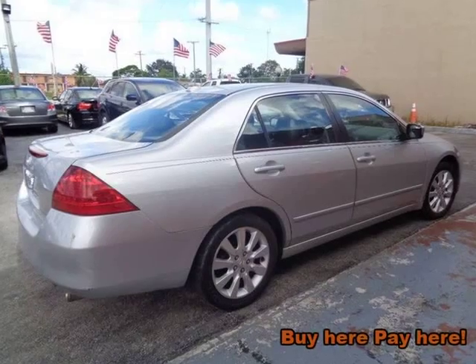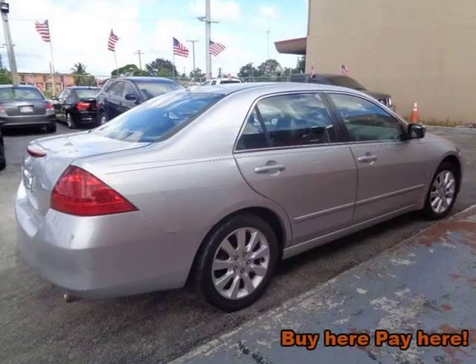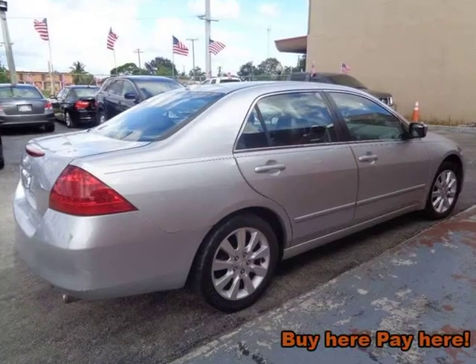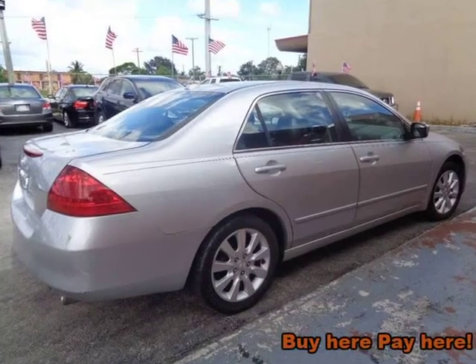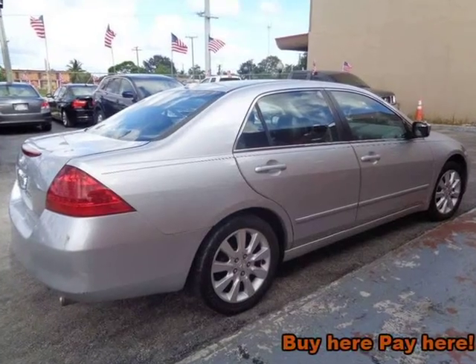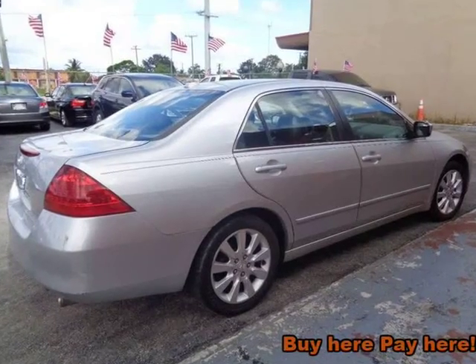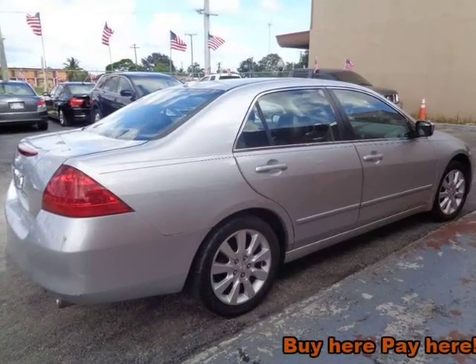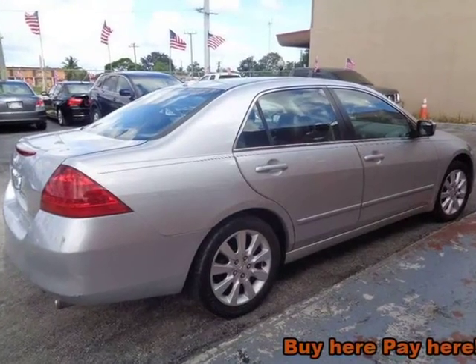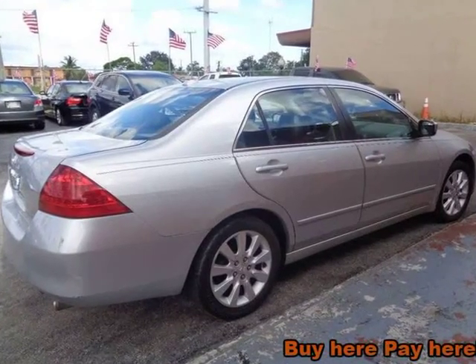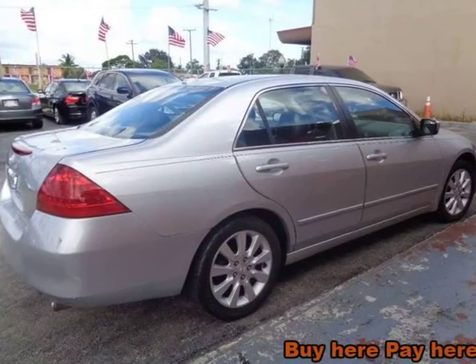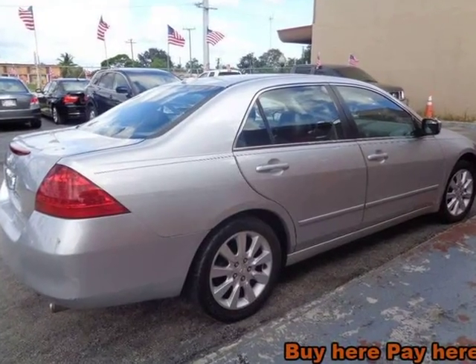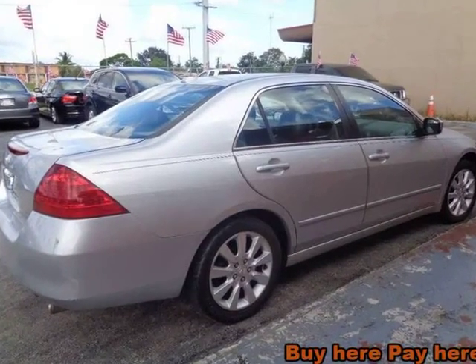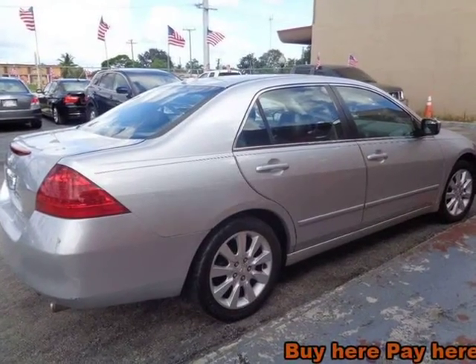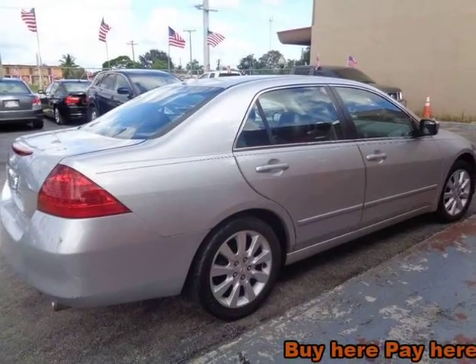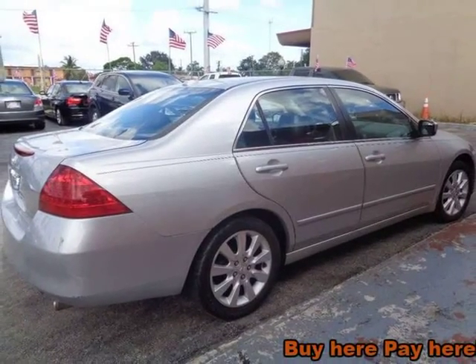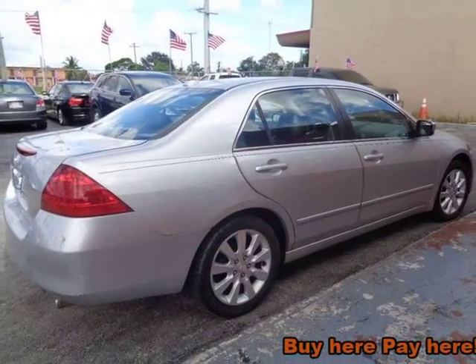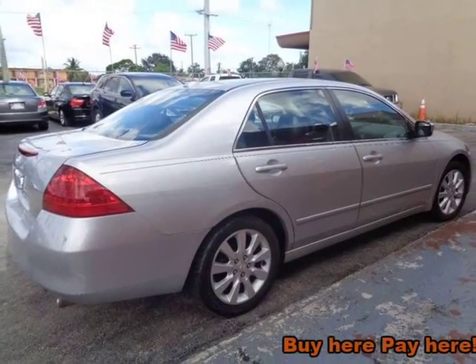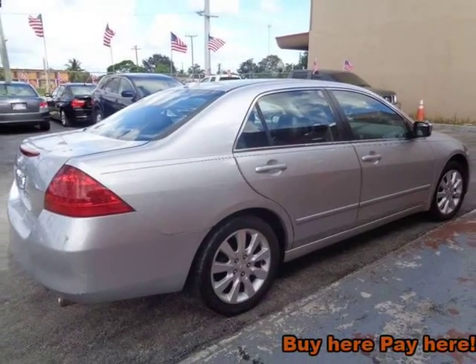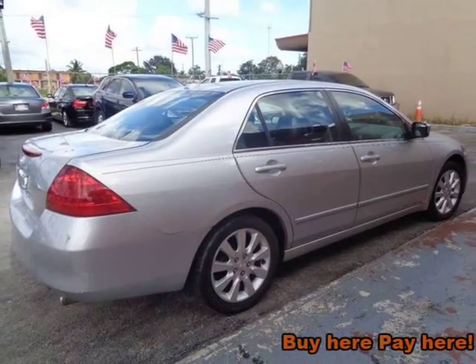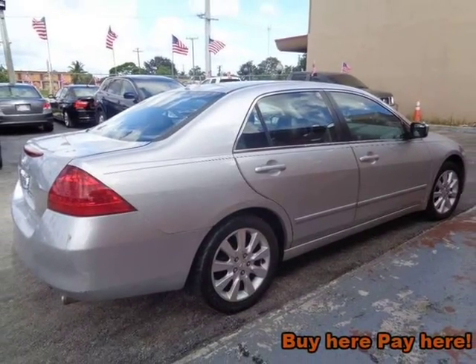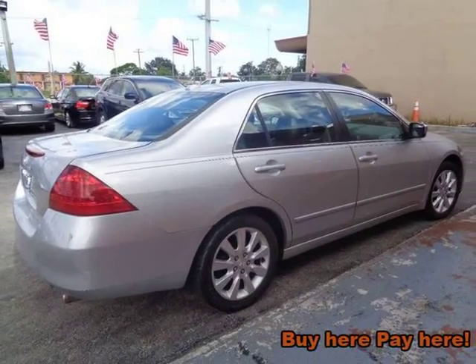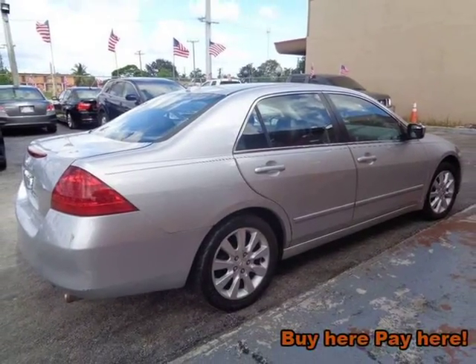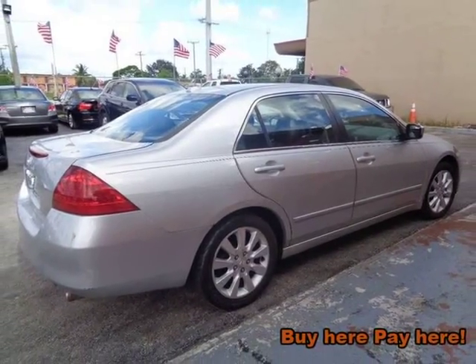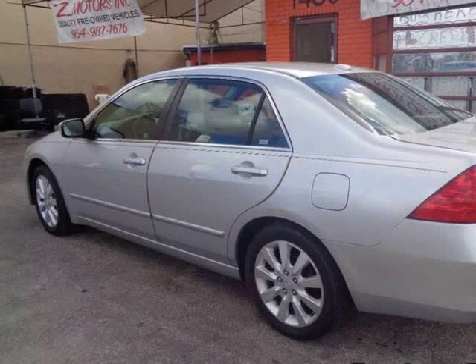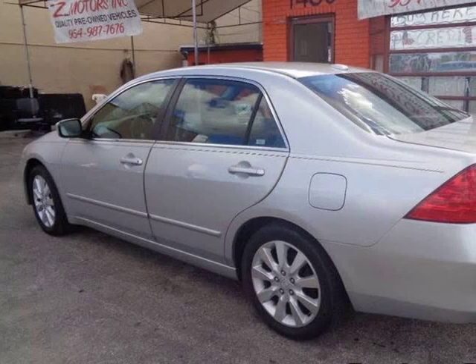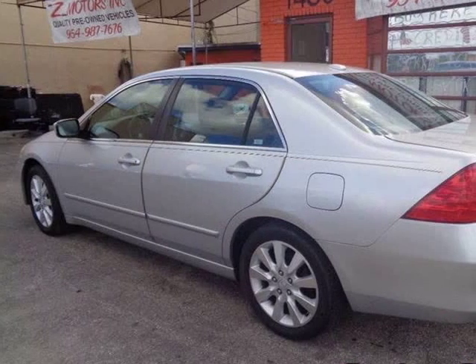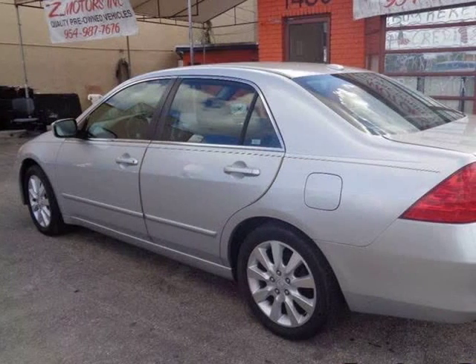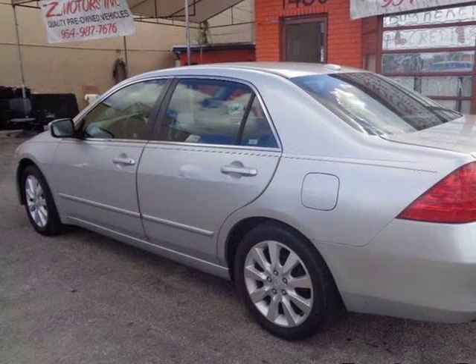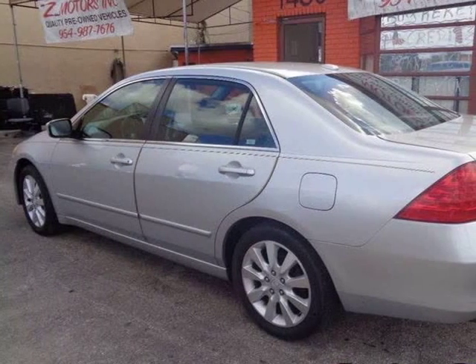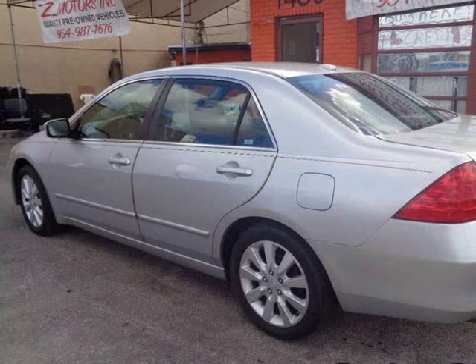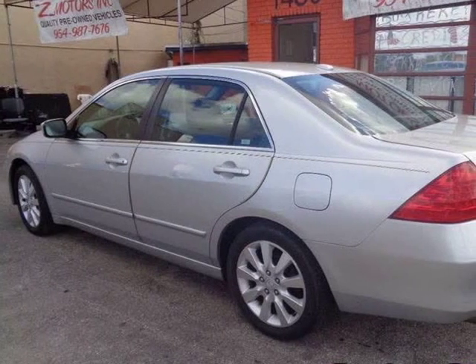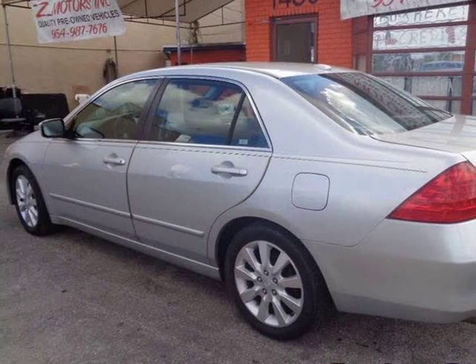Sunroof, power seat, leather, new brakes, new rotors, new radiator, great on gas, and much more.